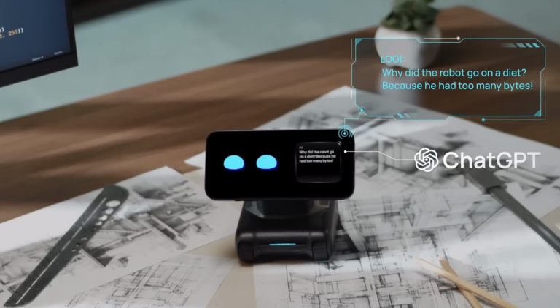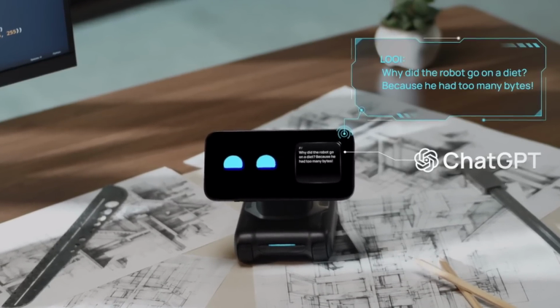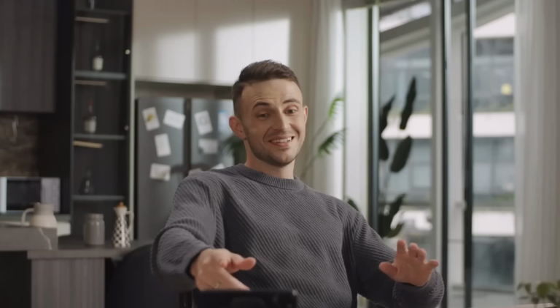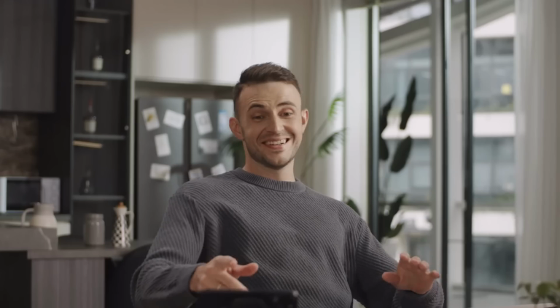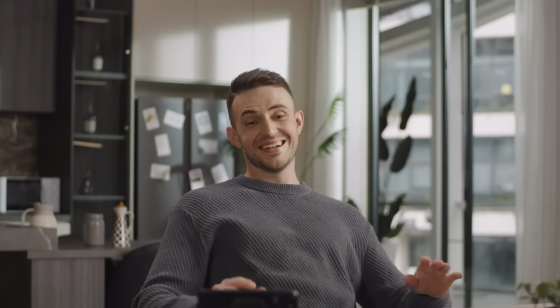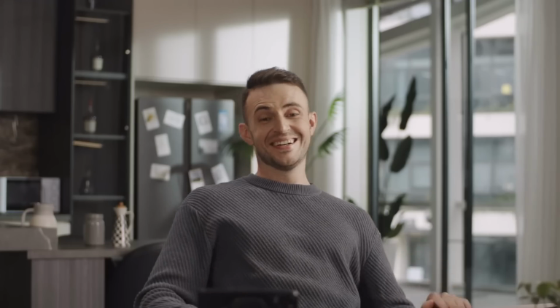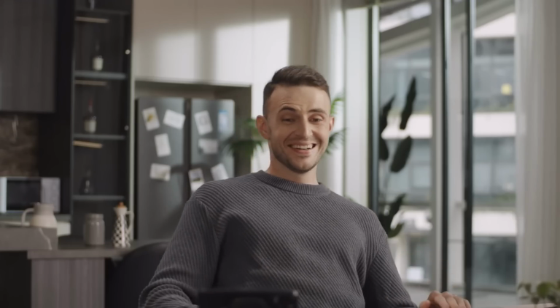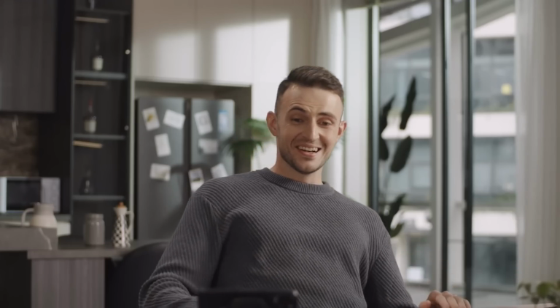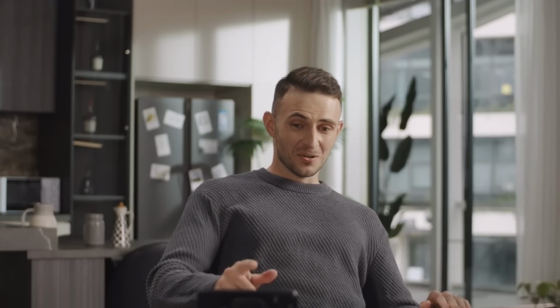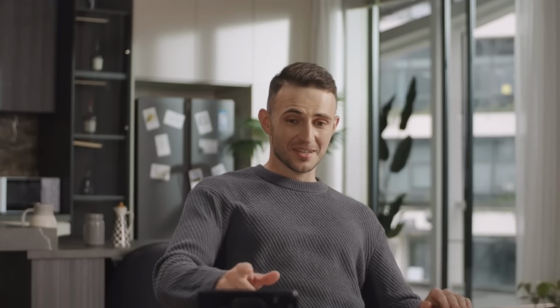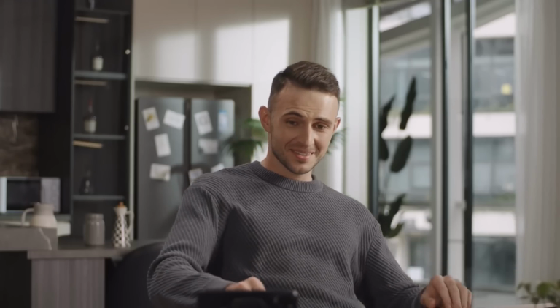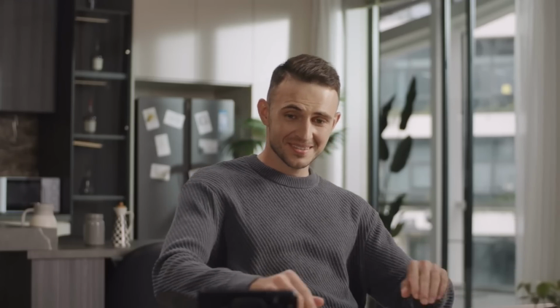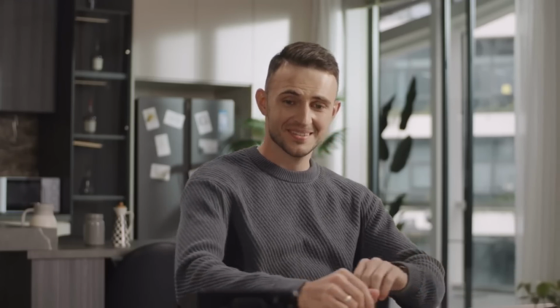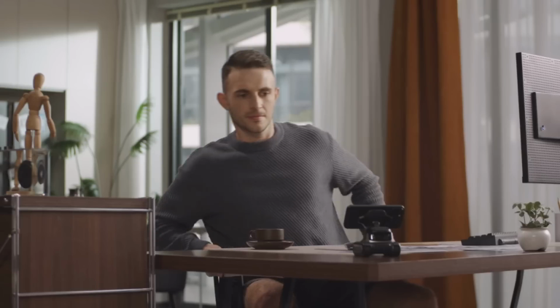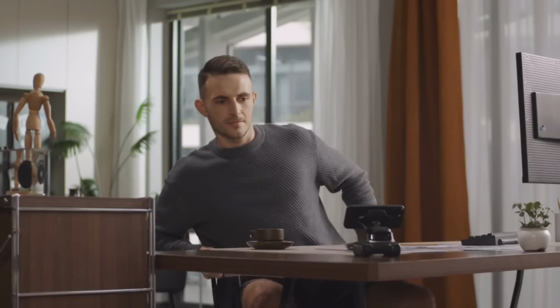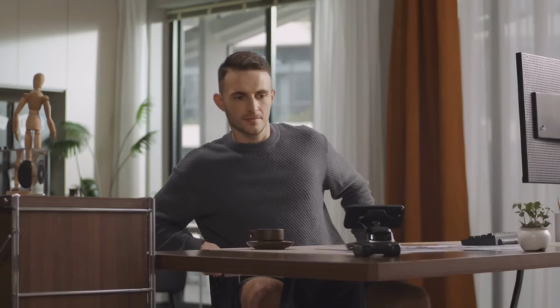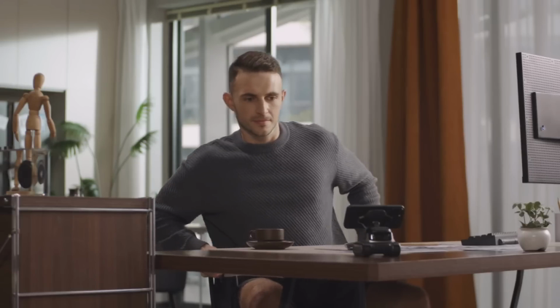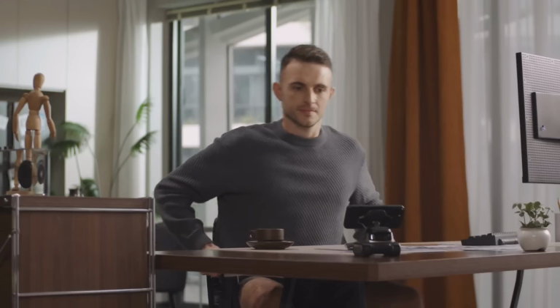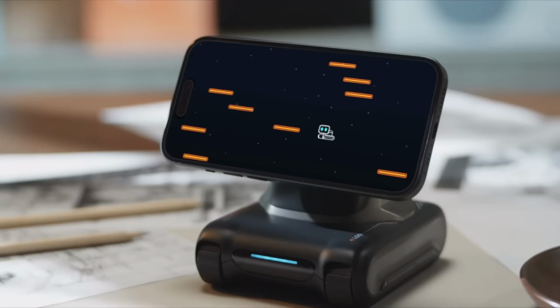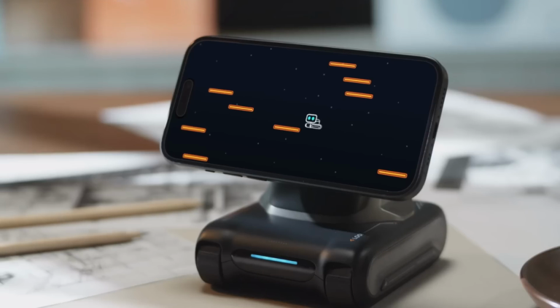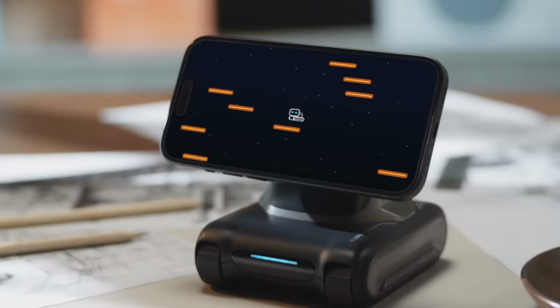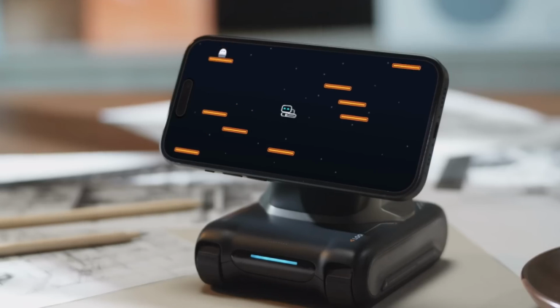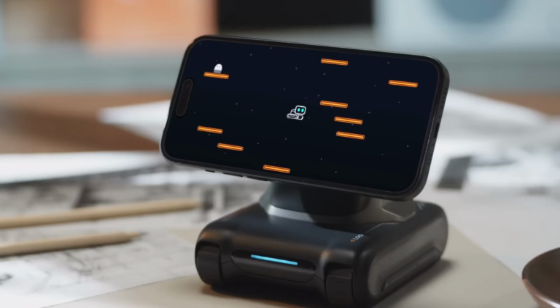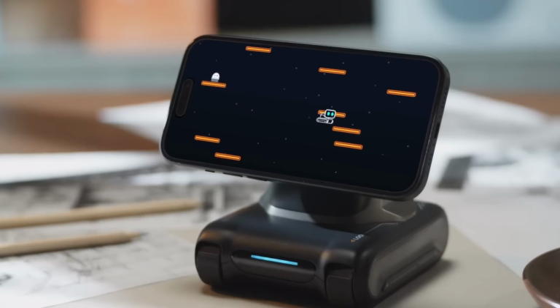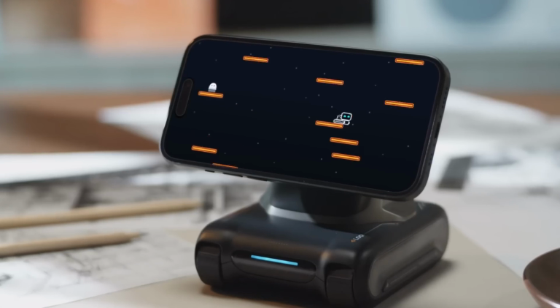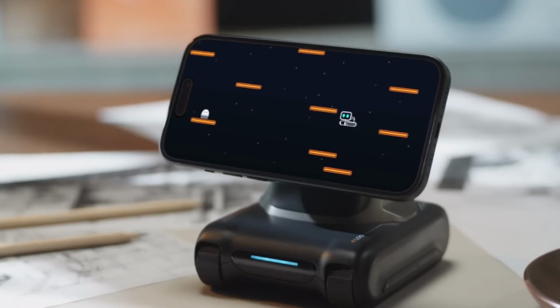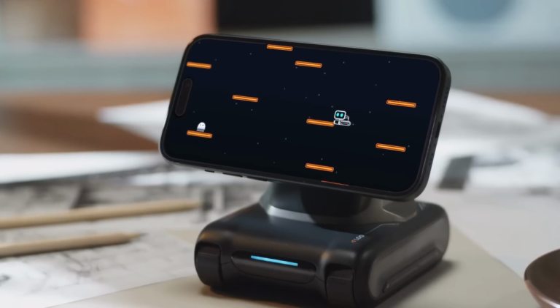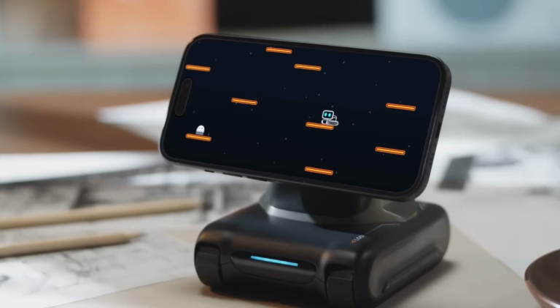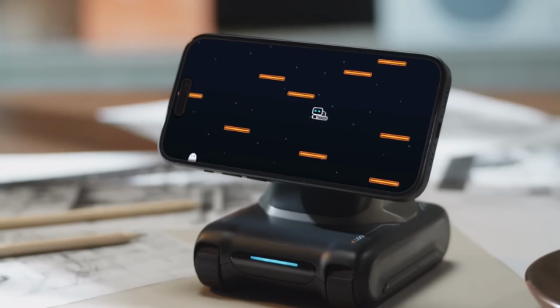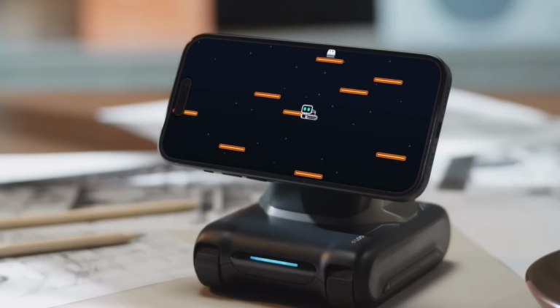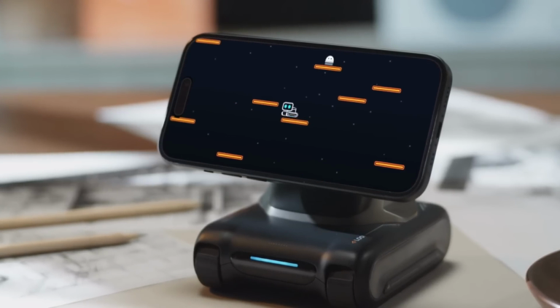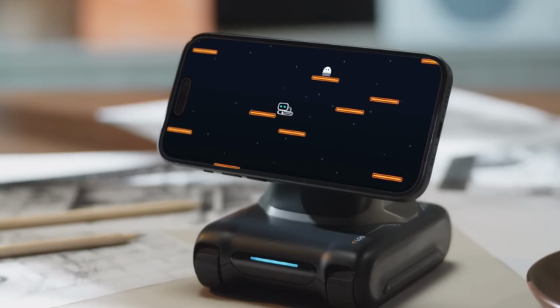In the near future, LOI will change the way we use our smartphones for entertainment and assistance, making it an ideal desk companion.